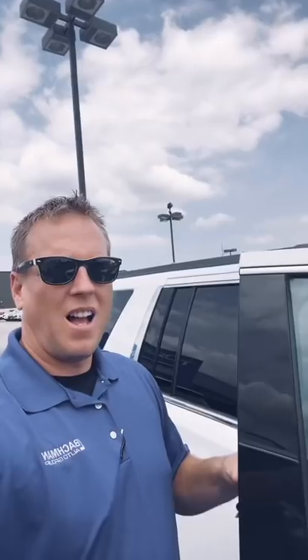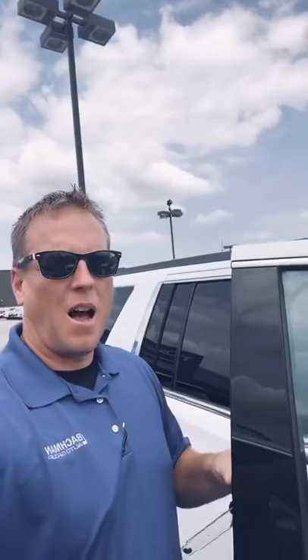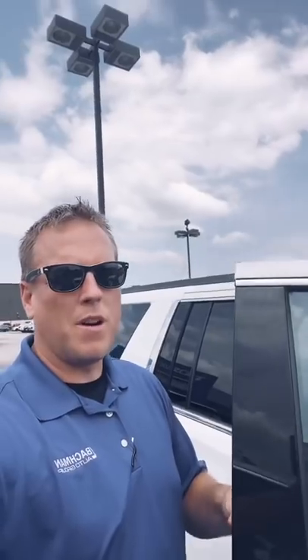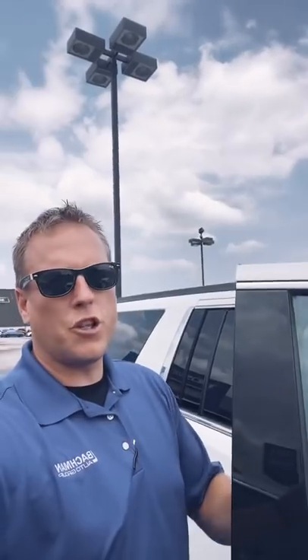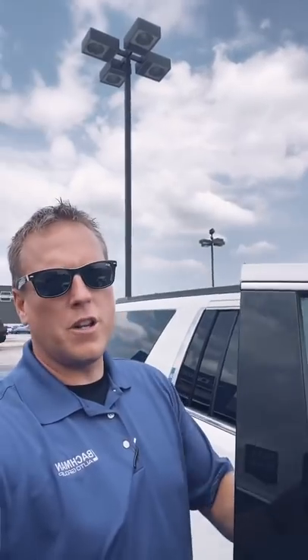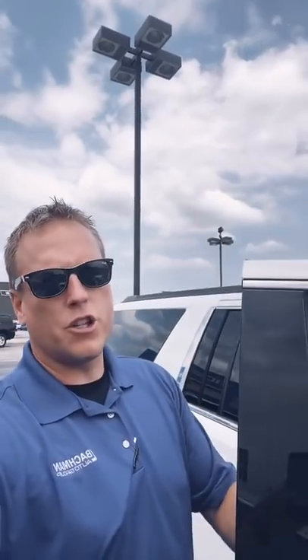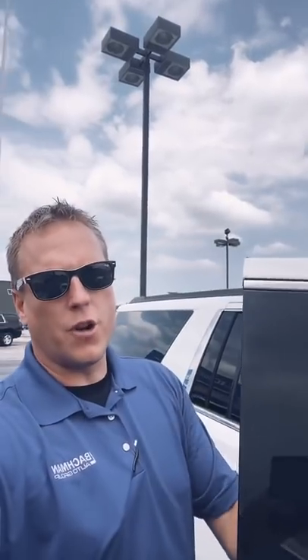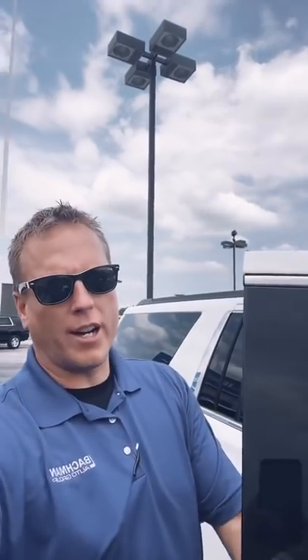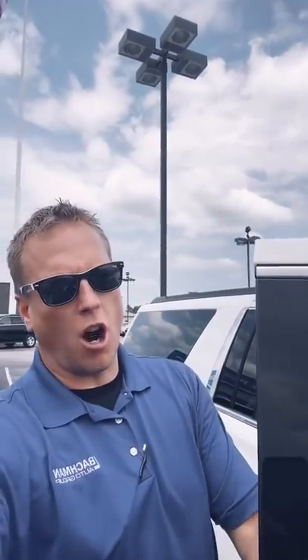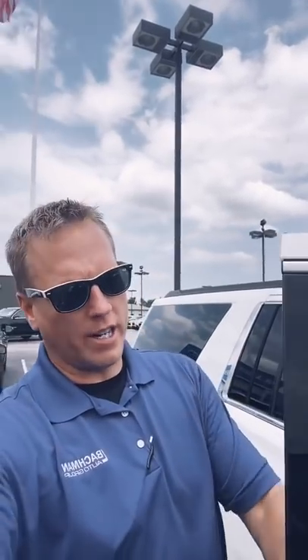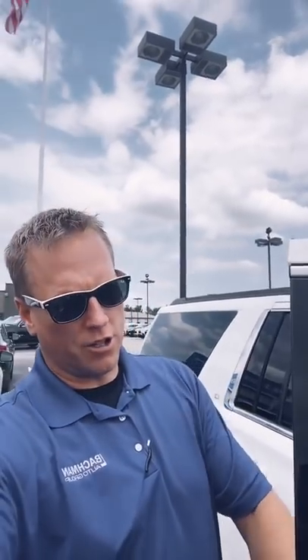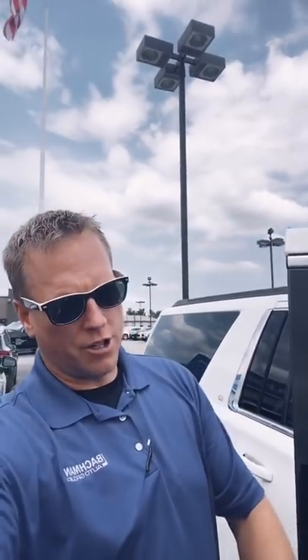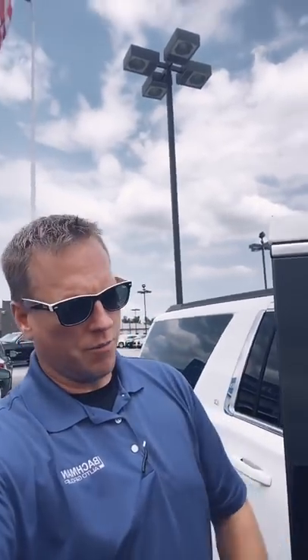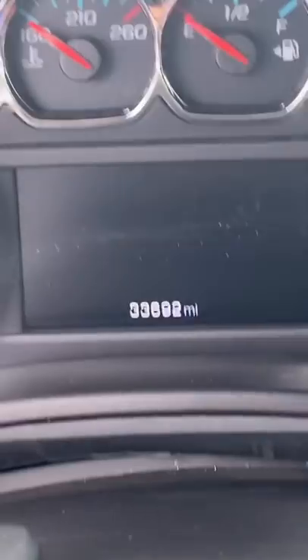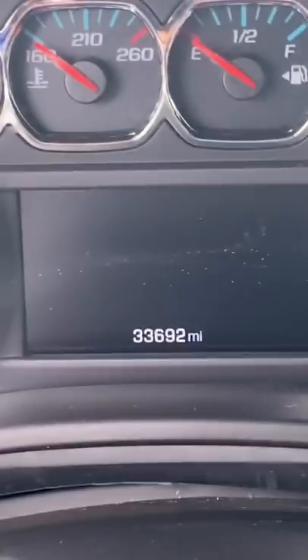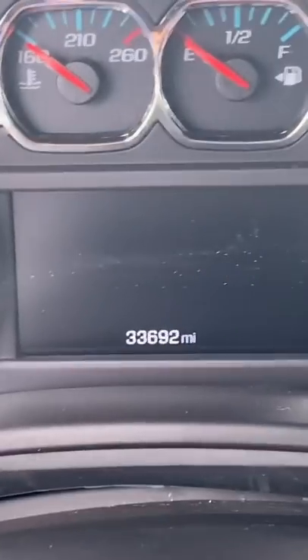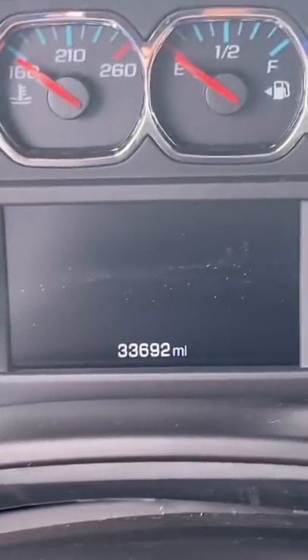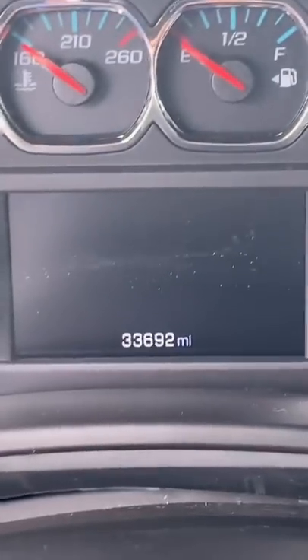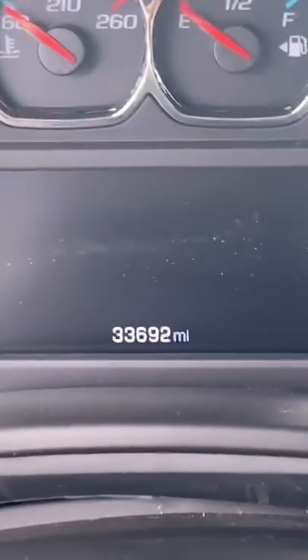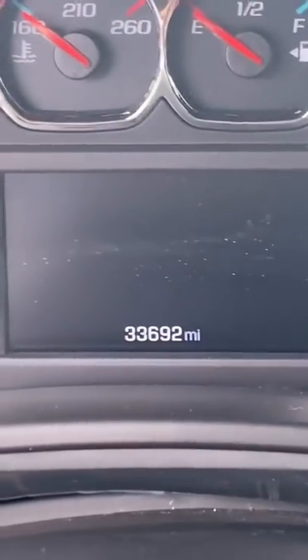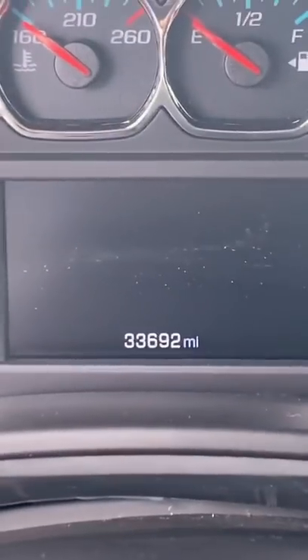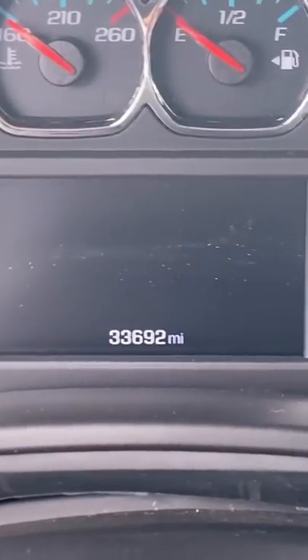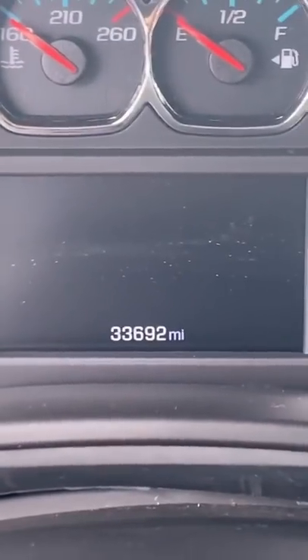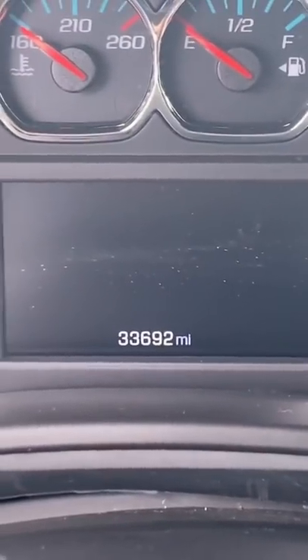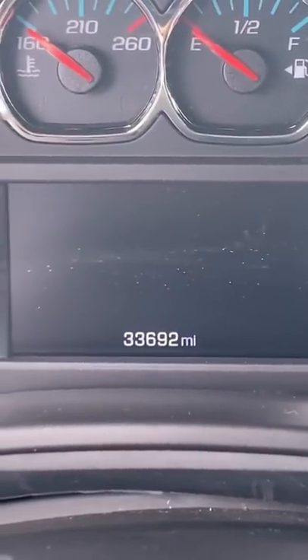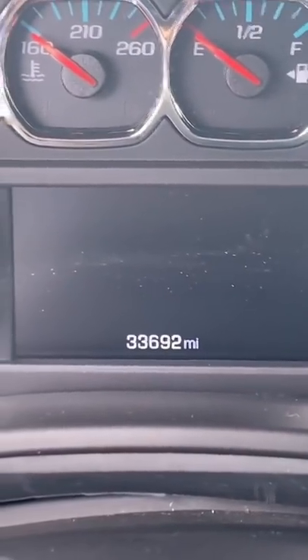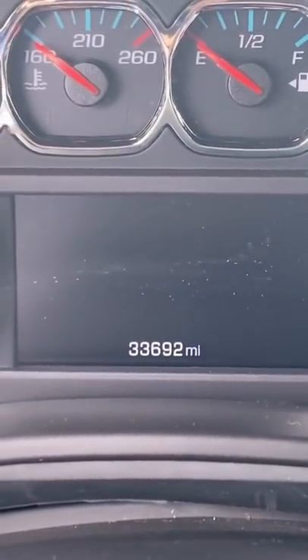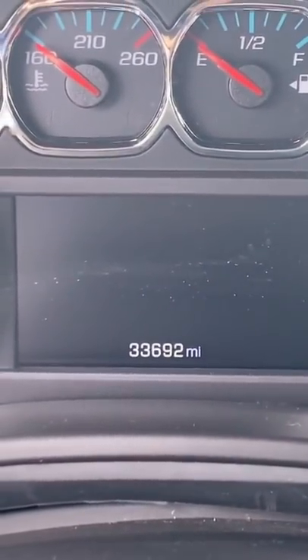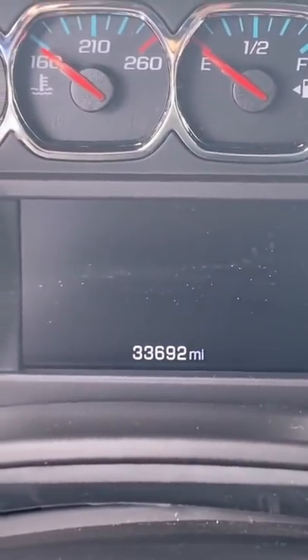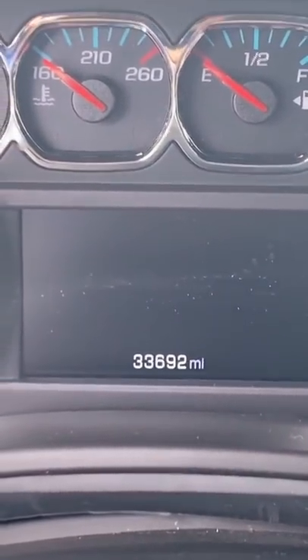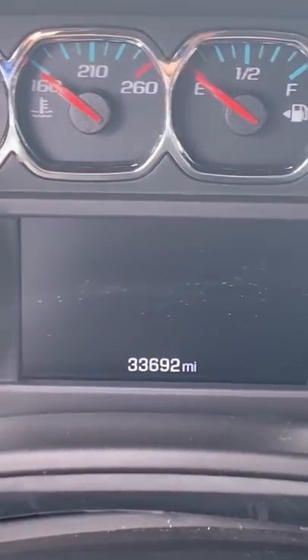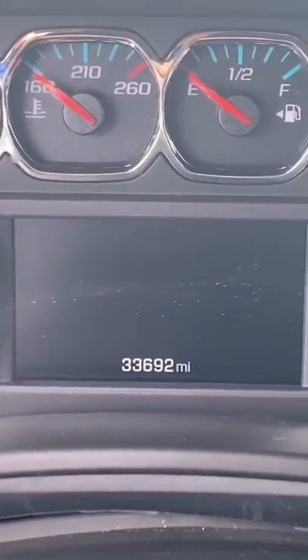I want to show you this trick car dealers do. This is a used Suburban with 33,000 miles.